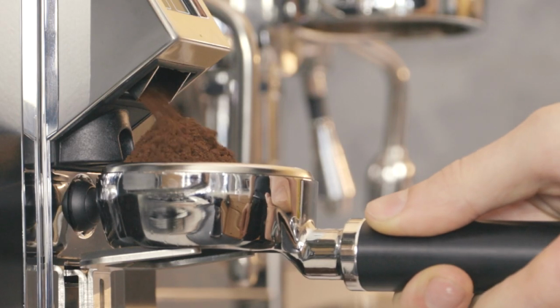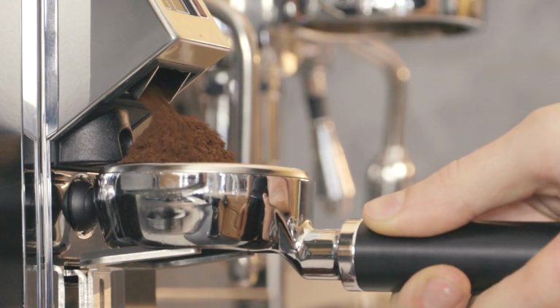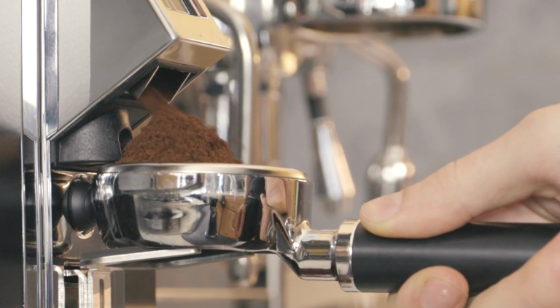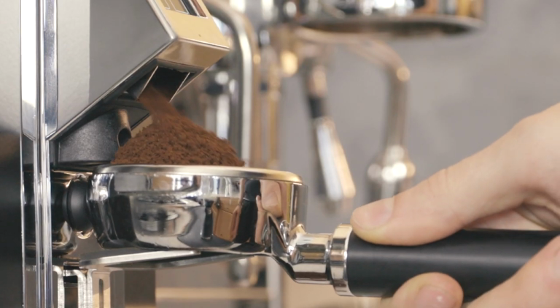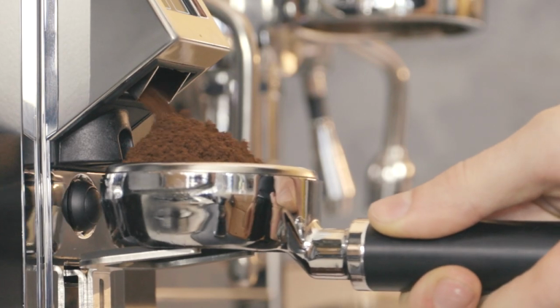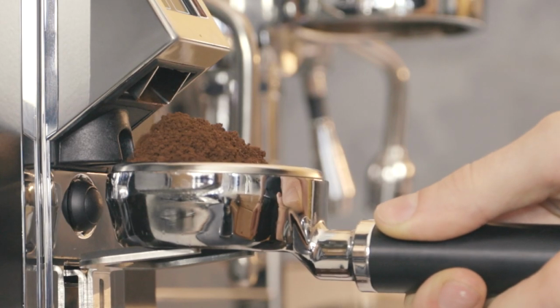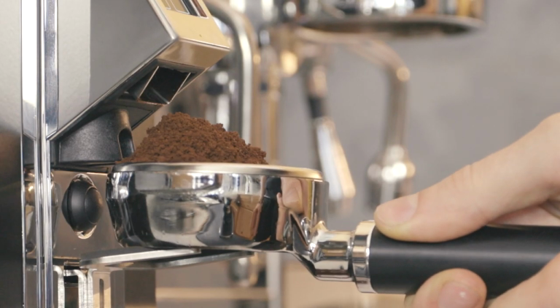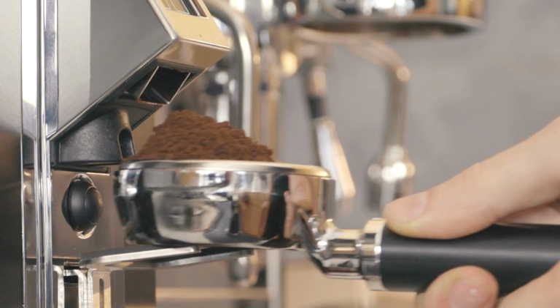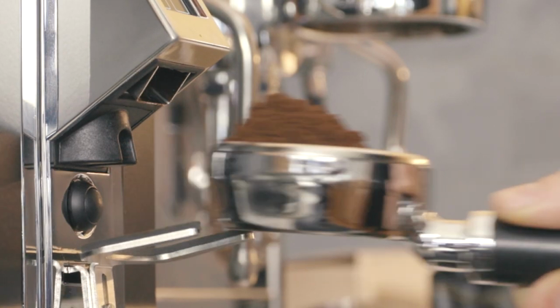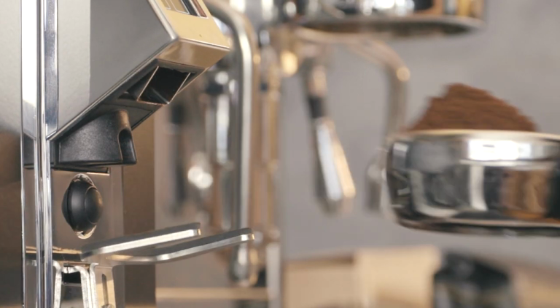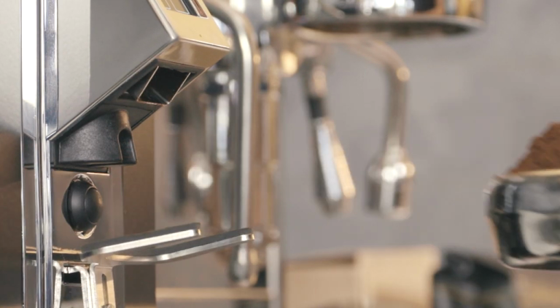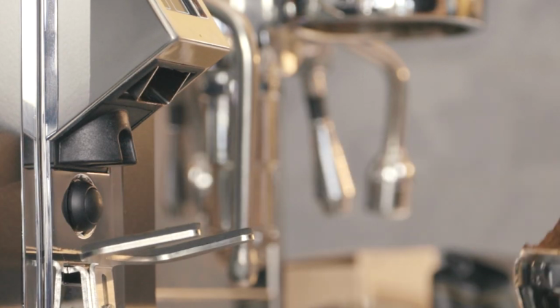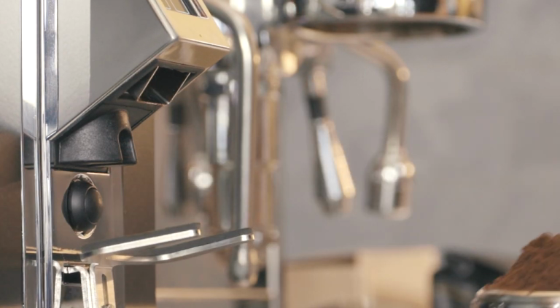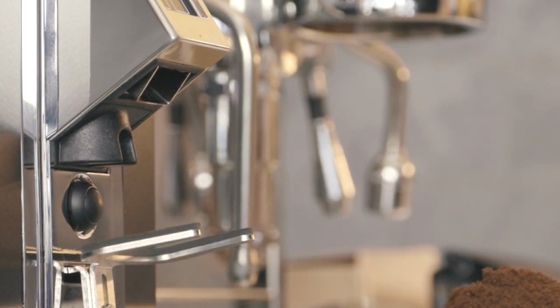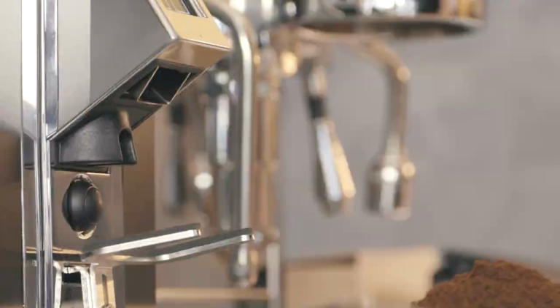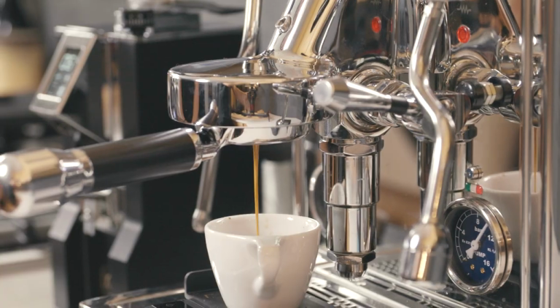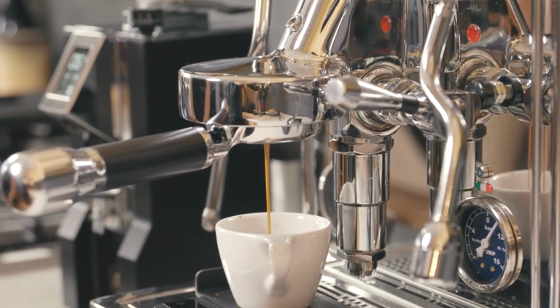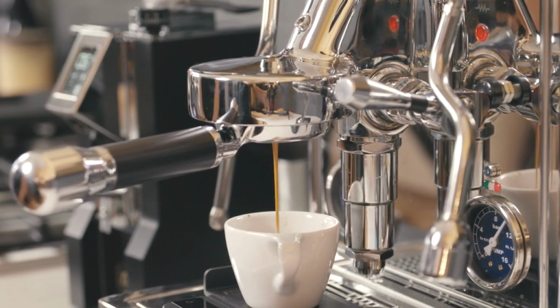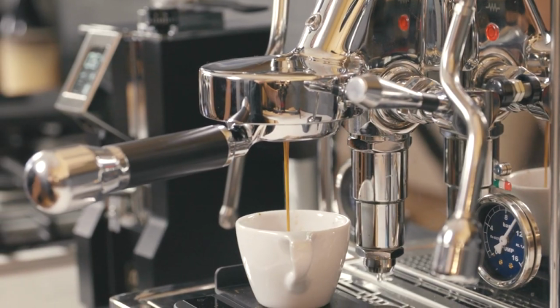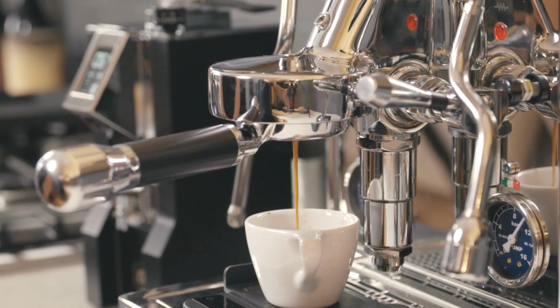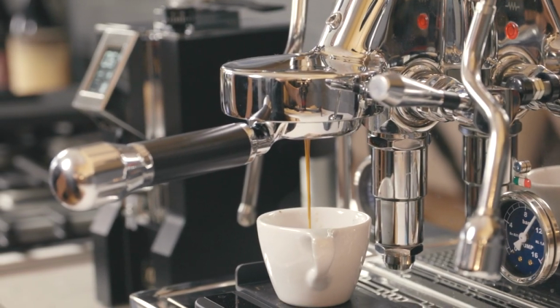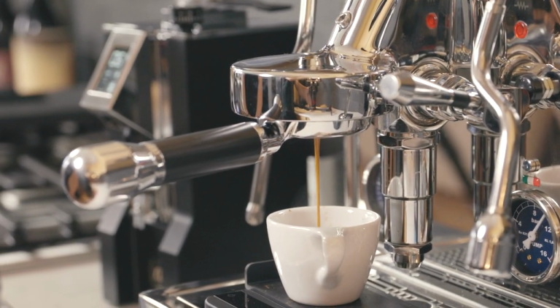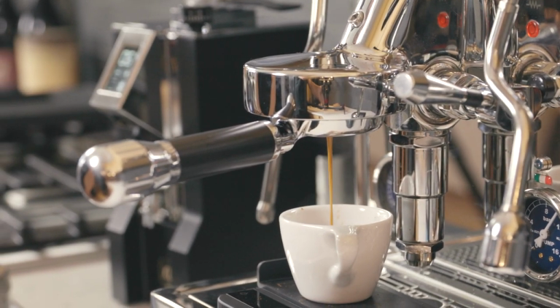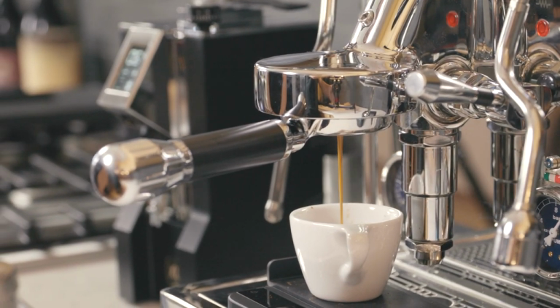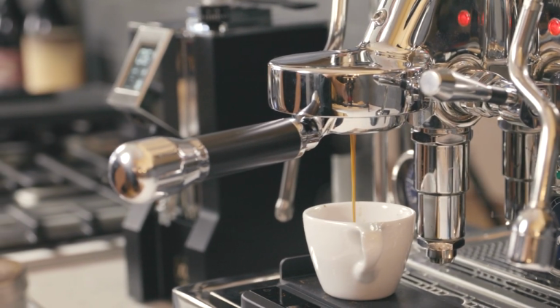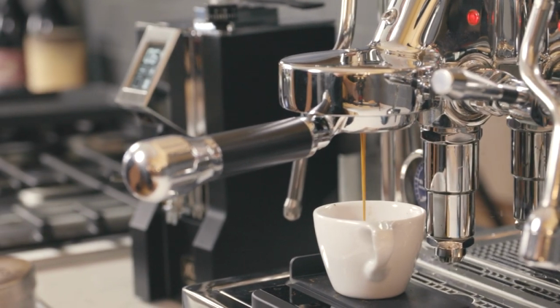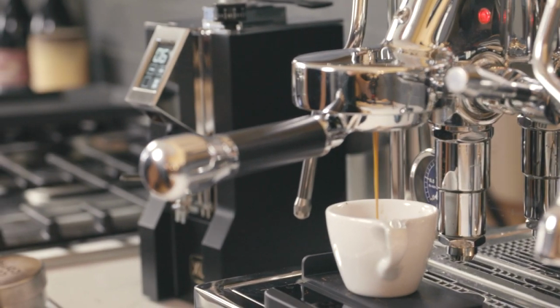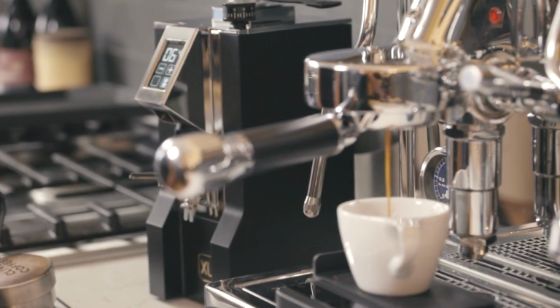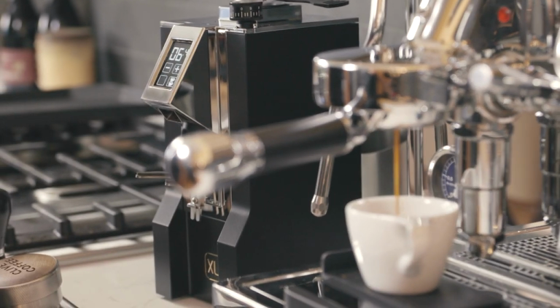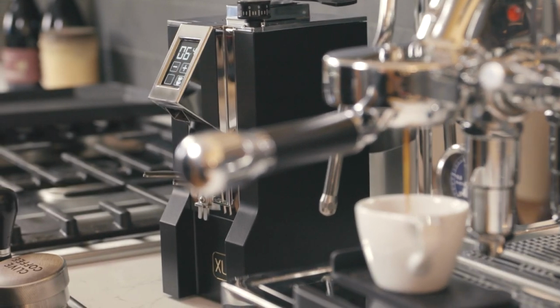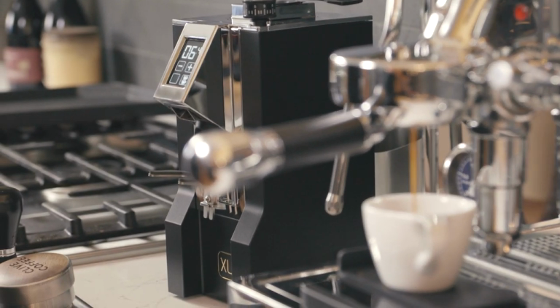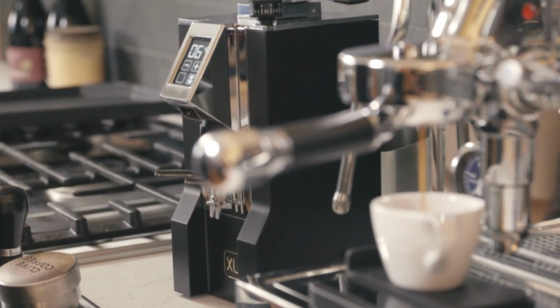If you elected for Clive to dial in your grinder, we recommend pulling a shot before making a grind adjustment.